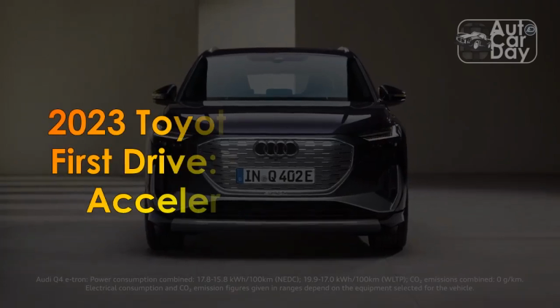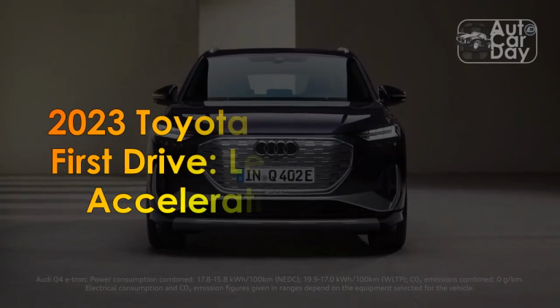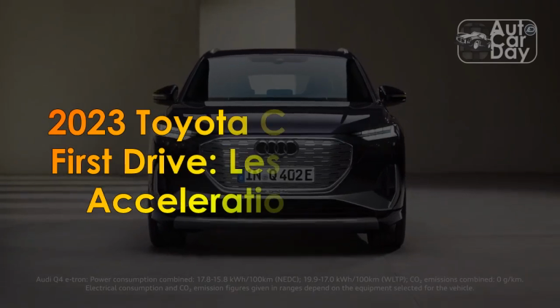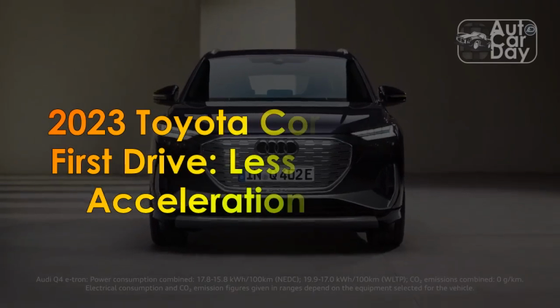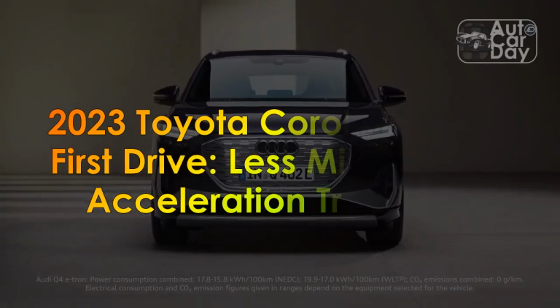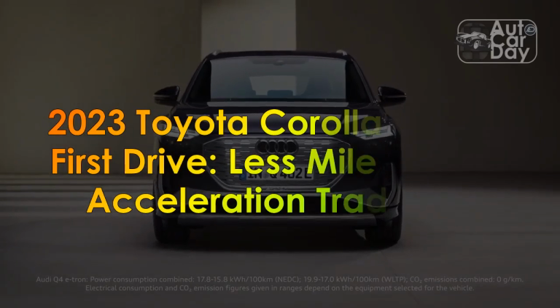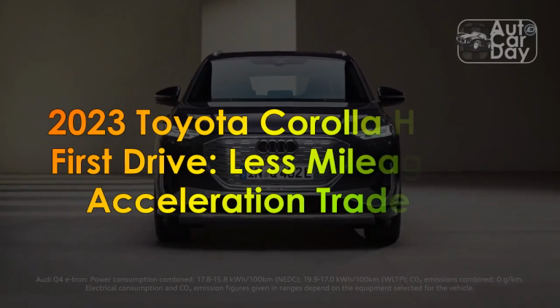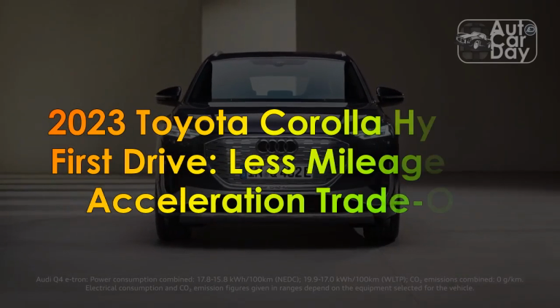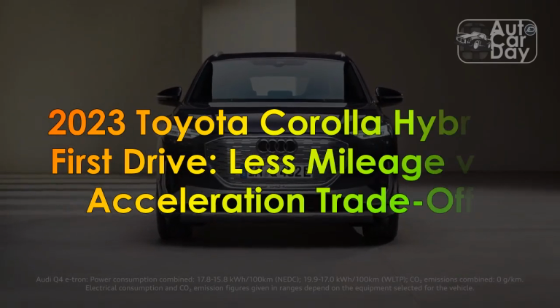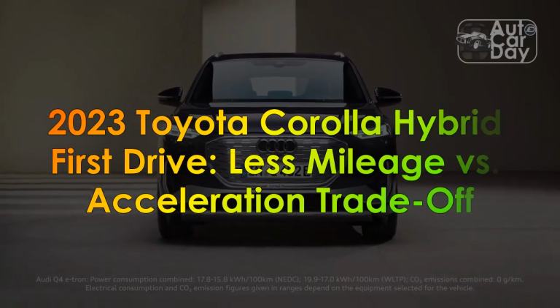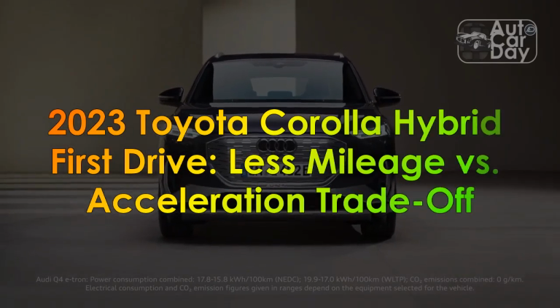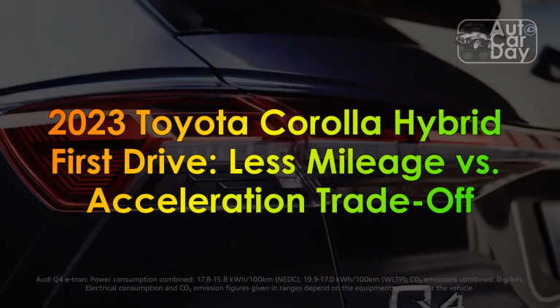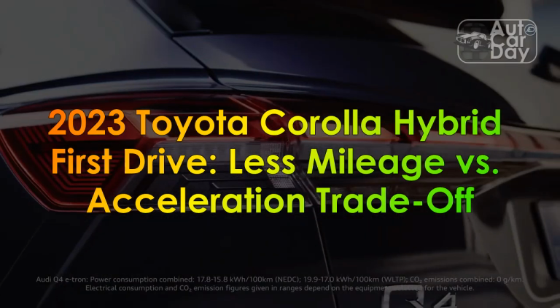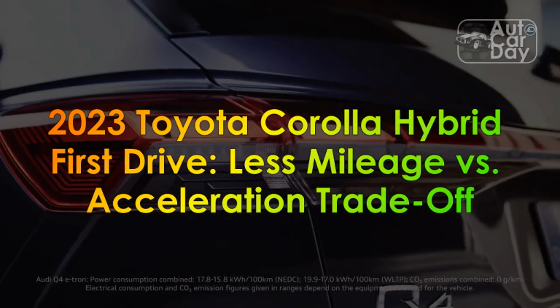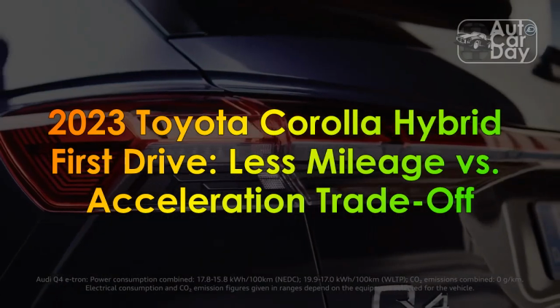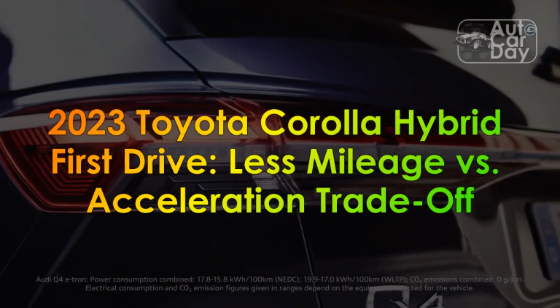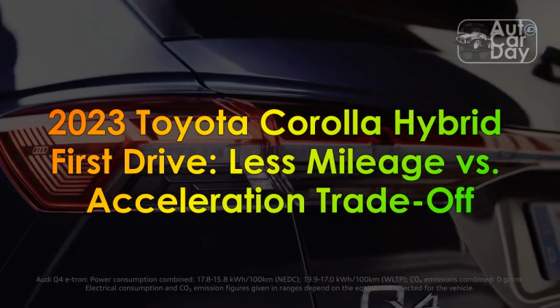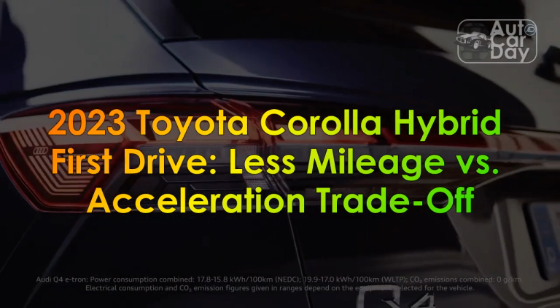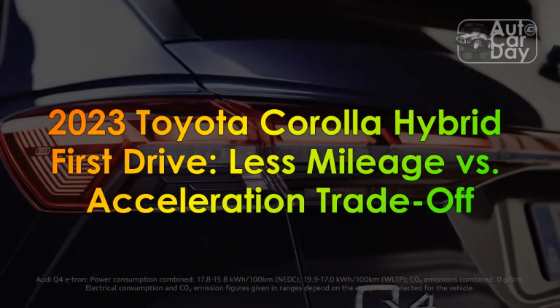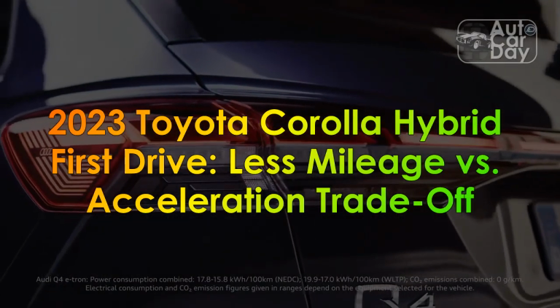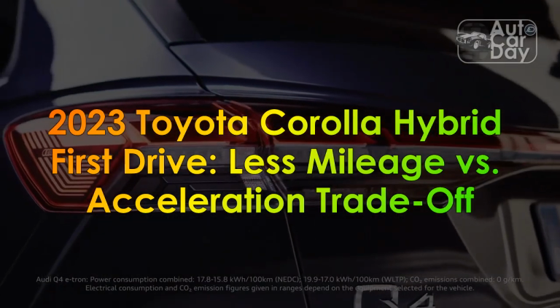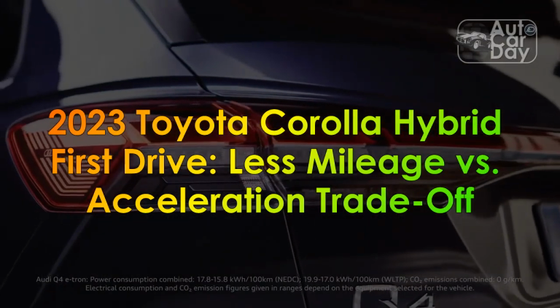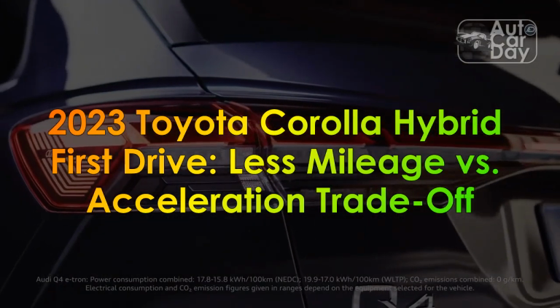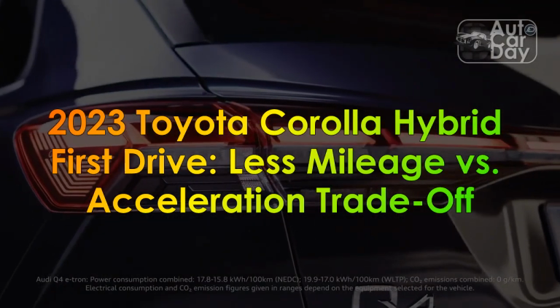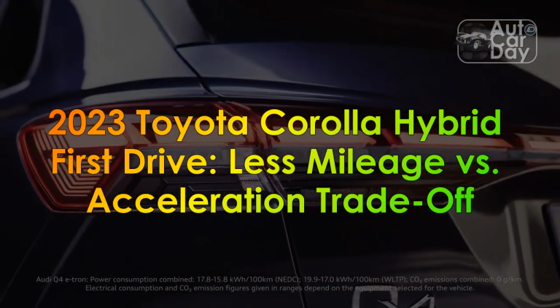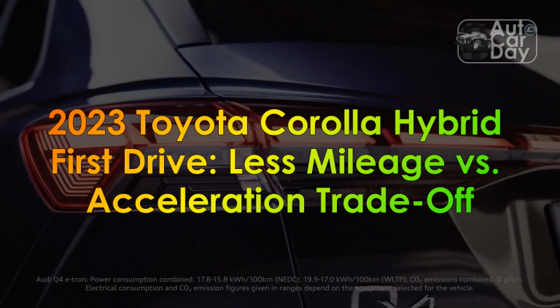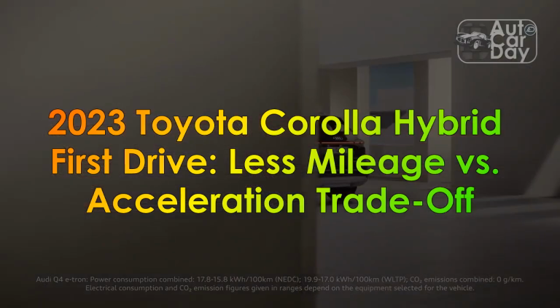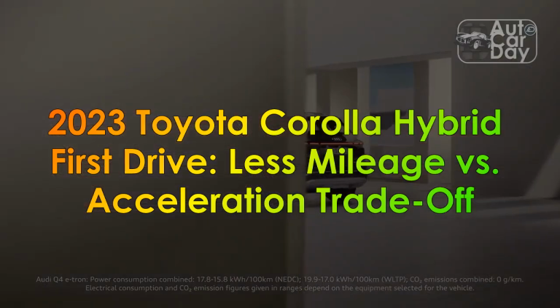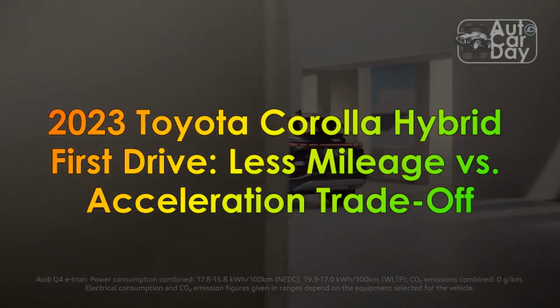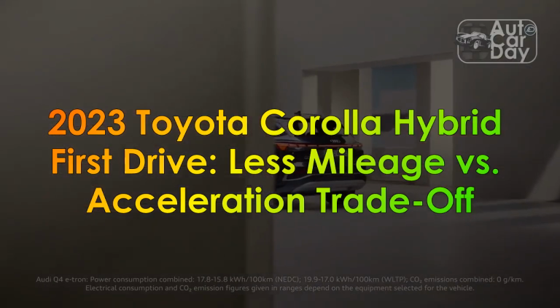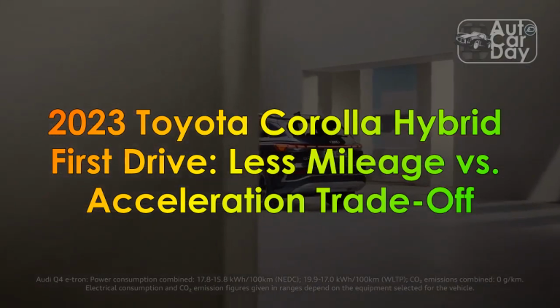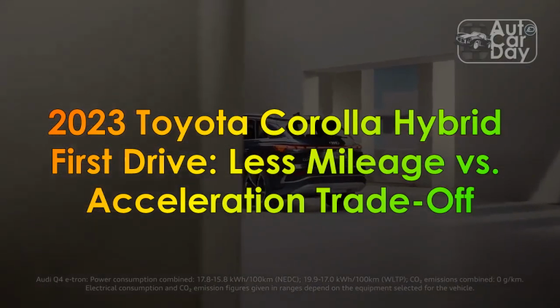2023 Toyota Corolla Hybrid First Drive: Less Mileage Versus Acceleration Trade-Off.